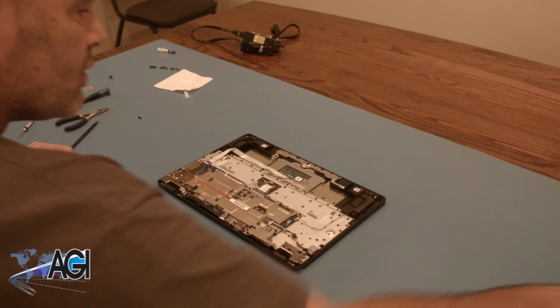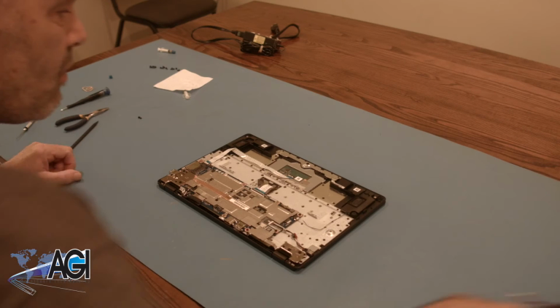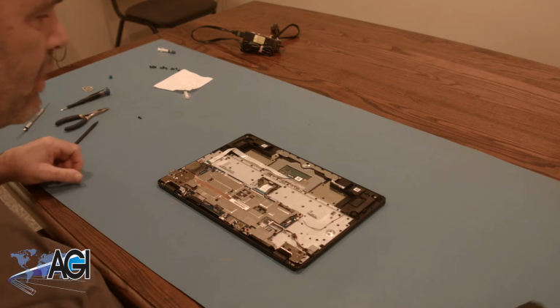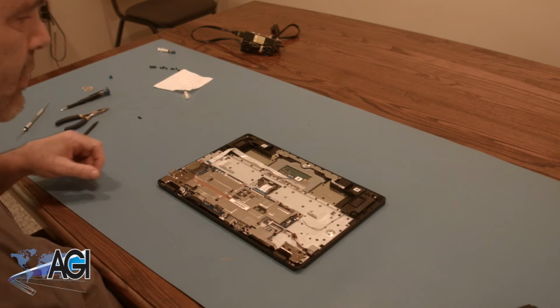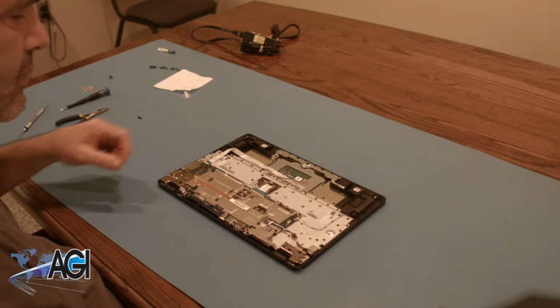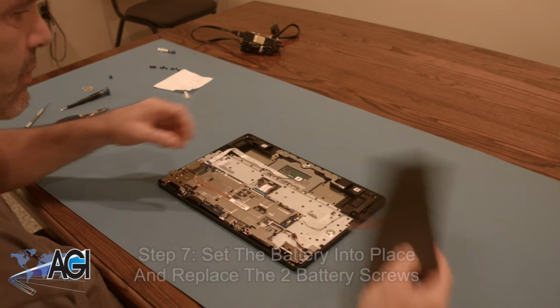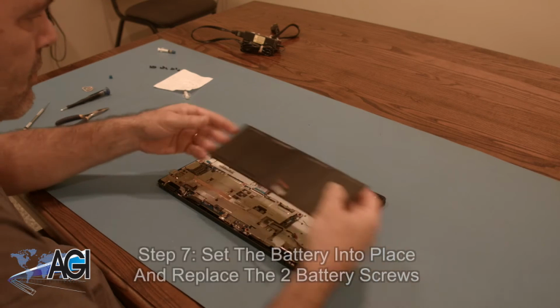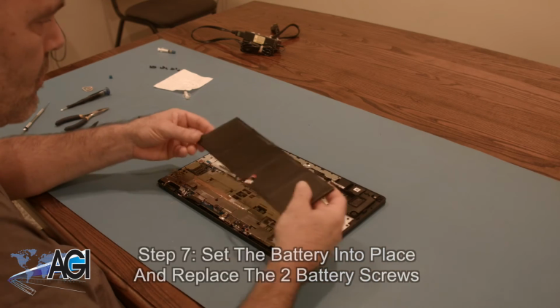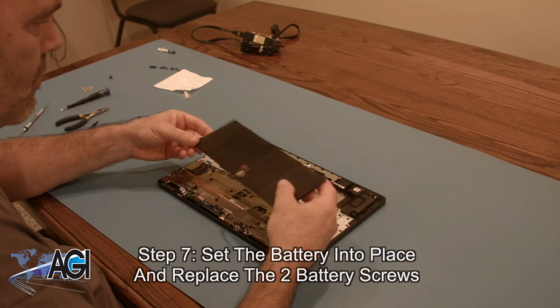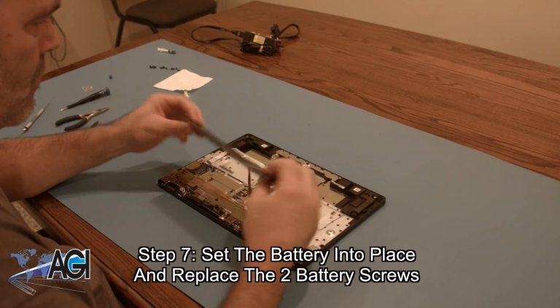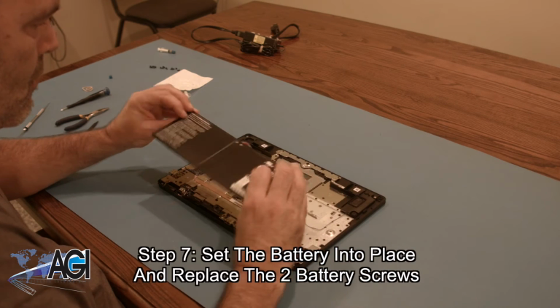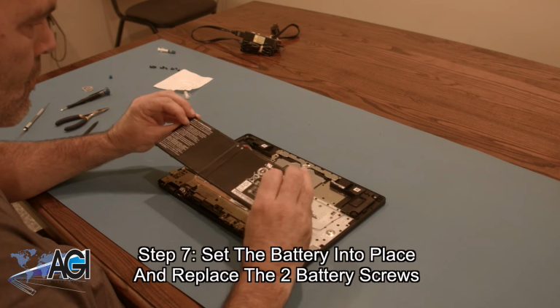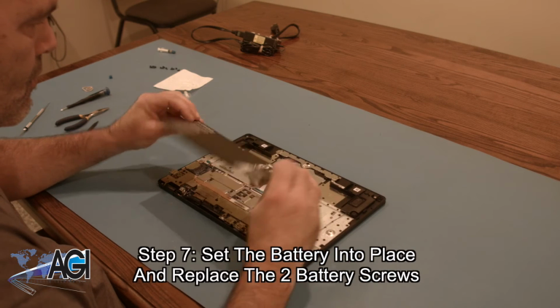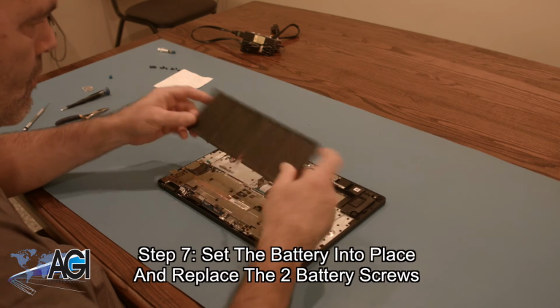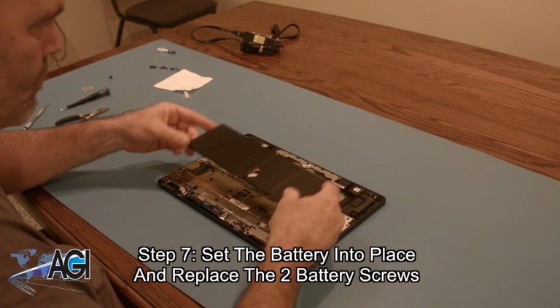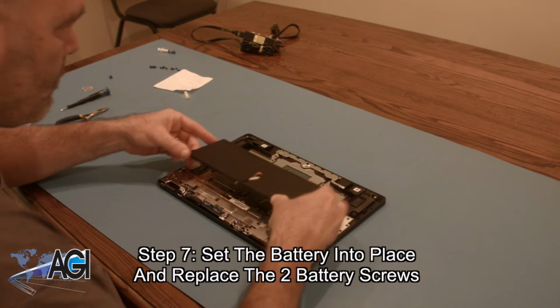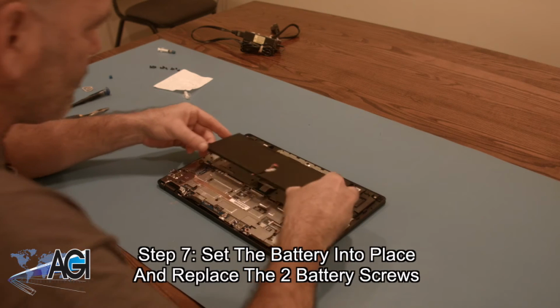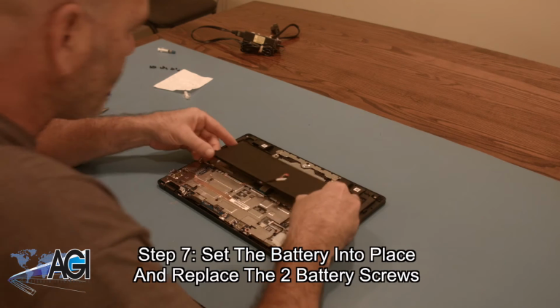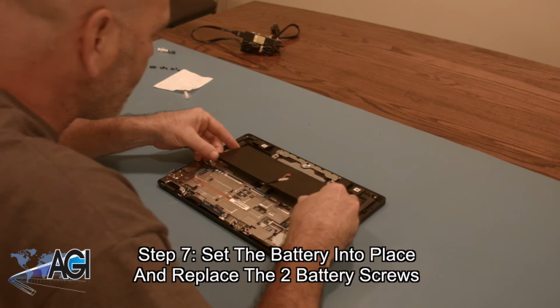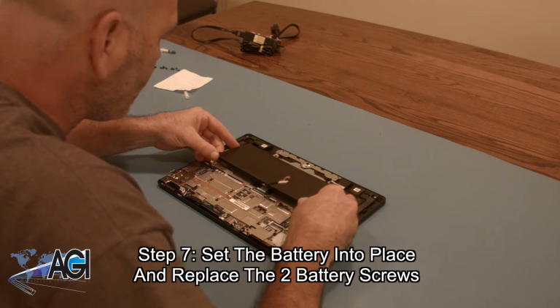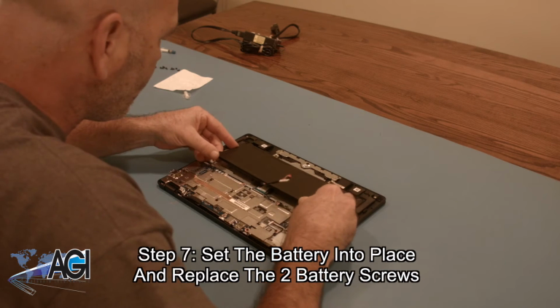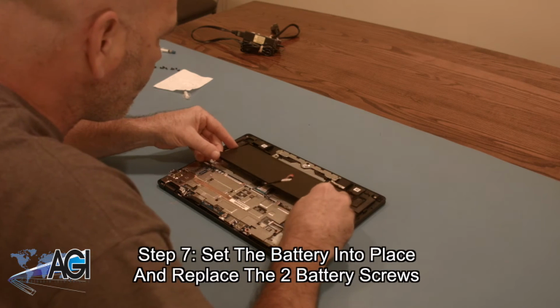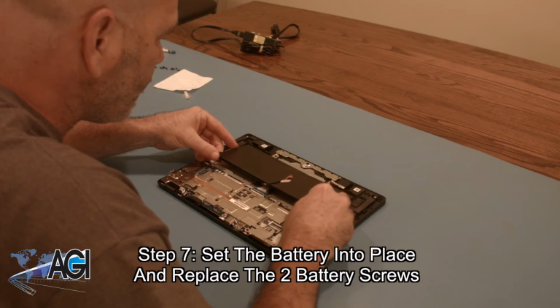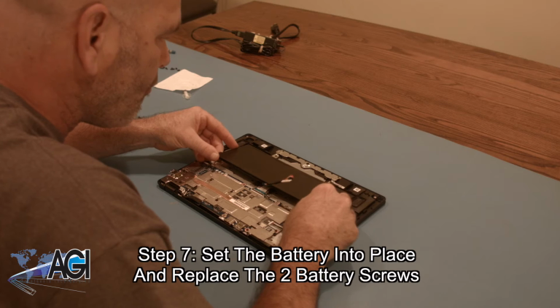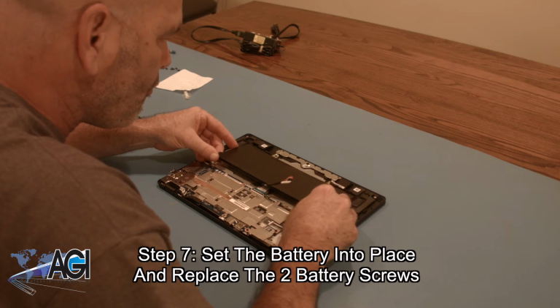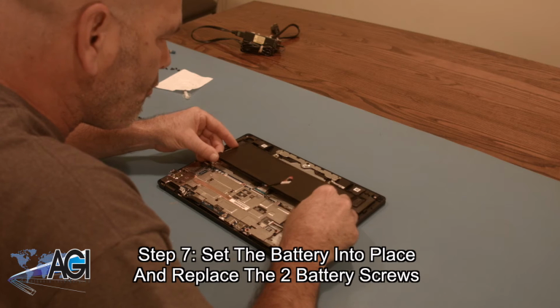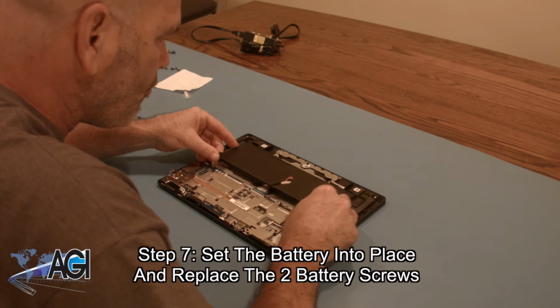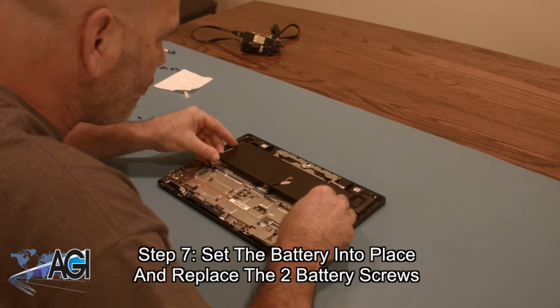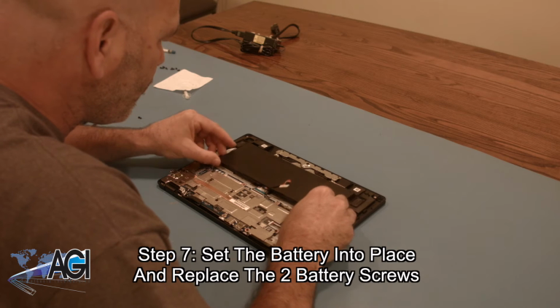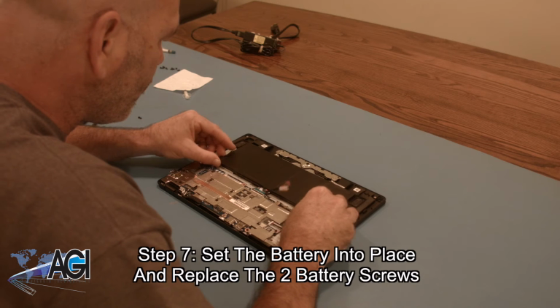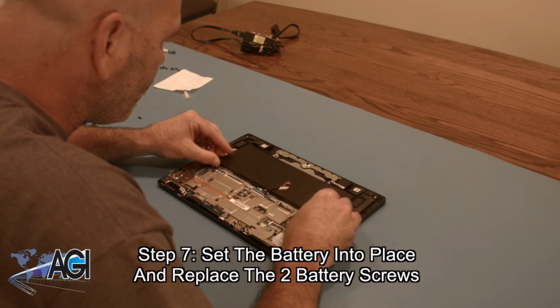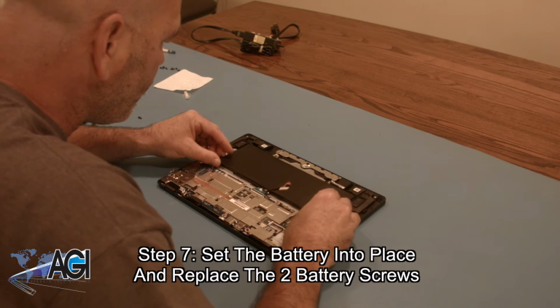The first step in the installation of your replacement battery will be to set the battery into place and replace the two battery screws.